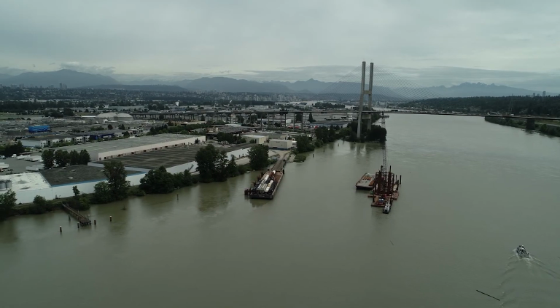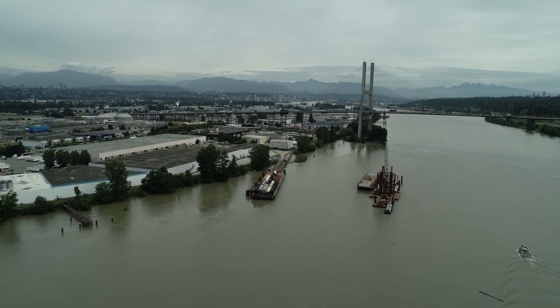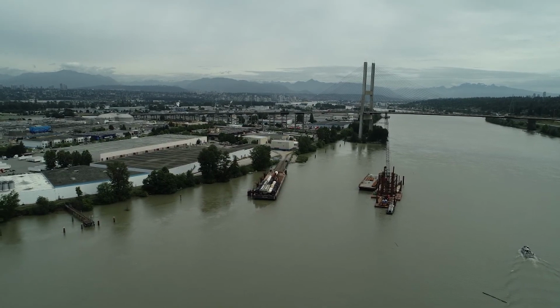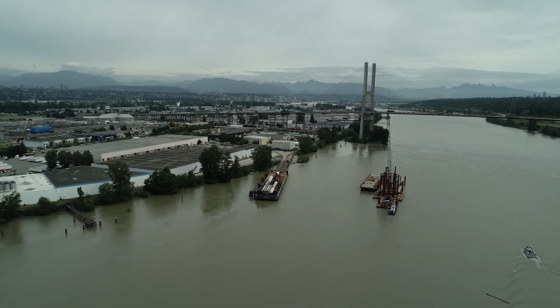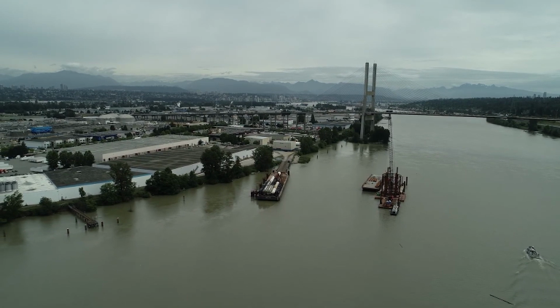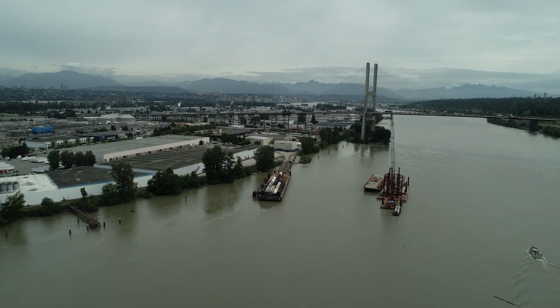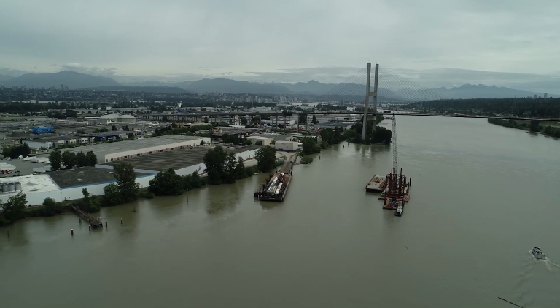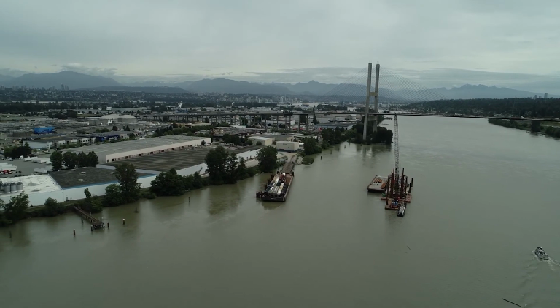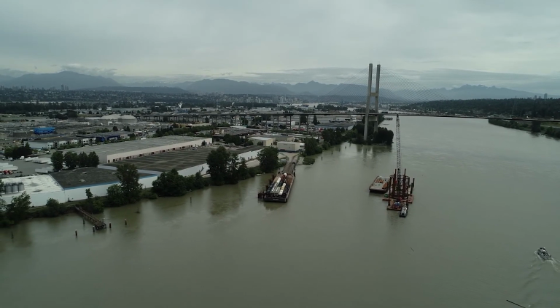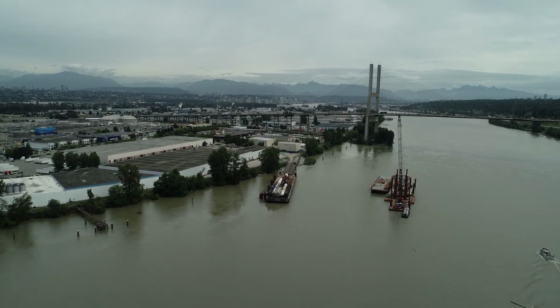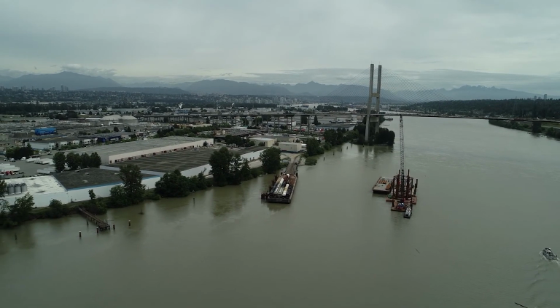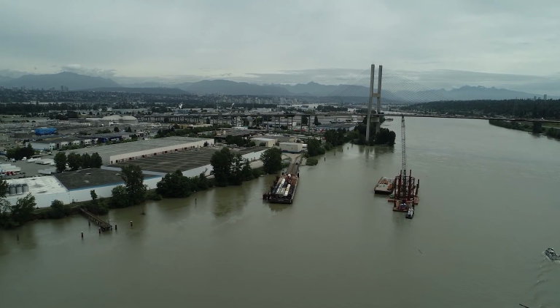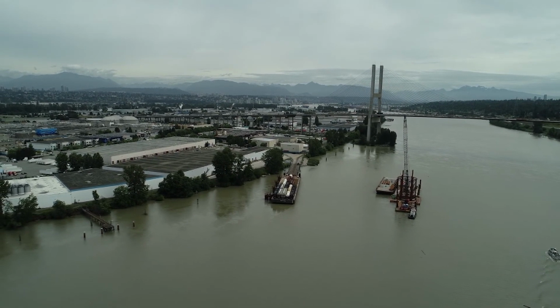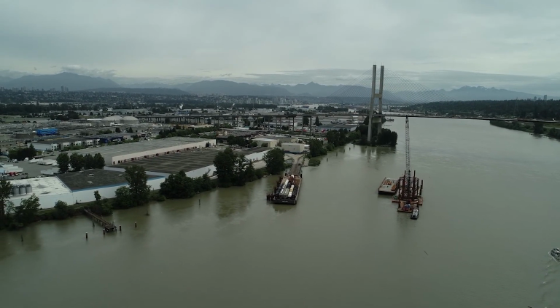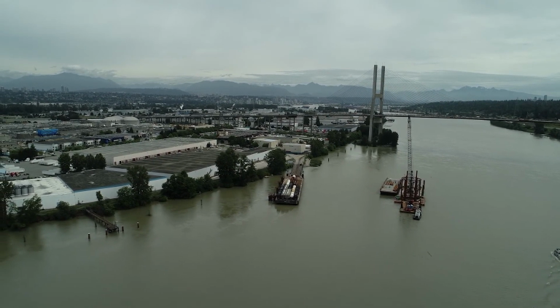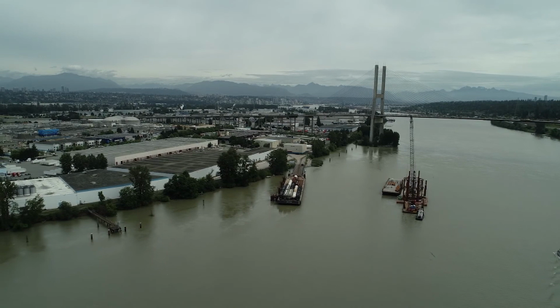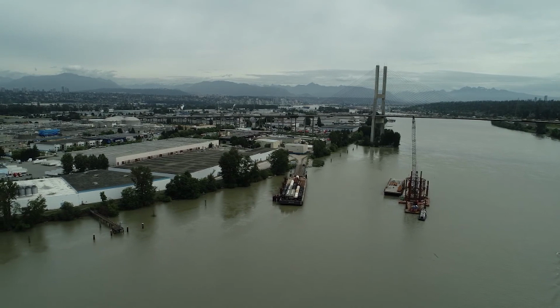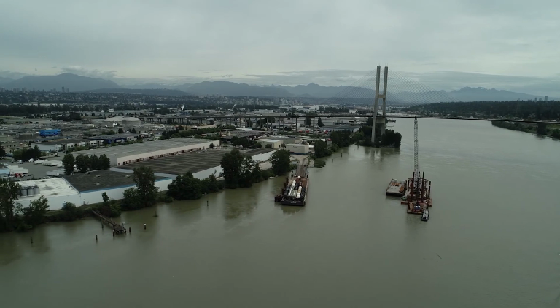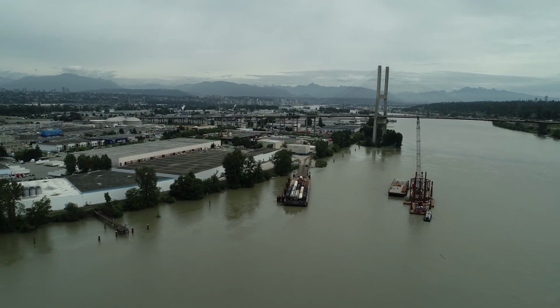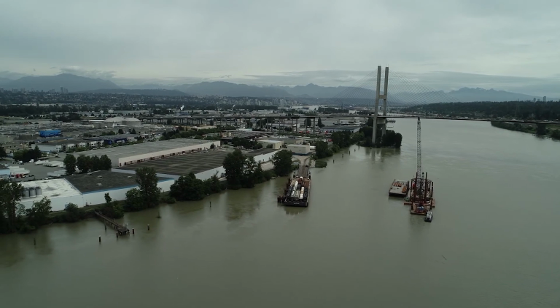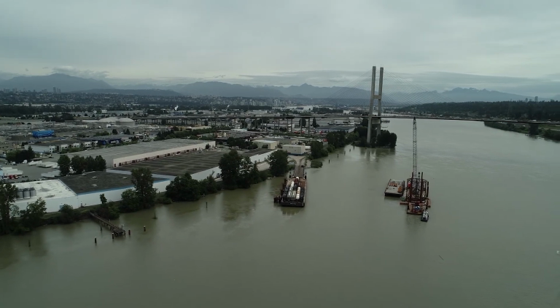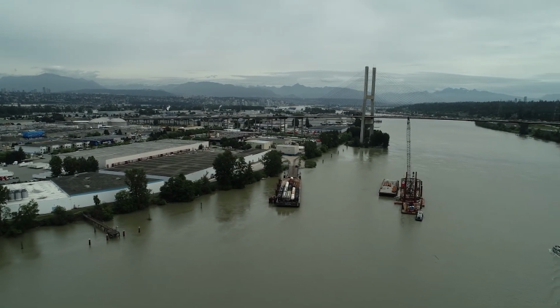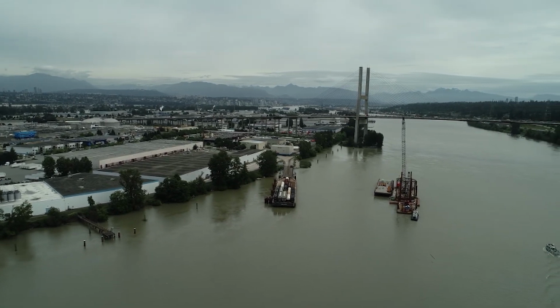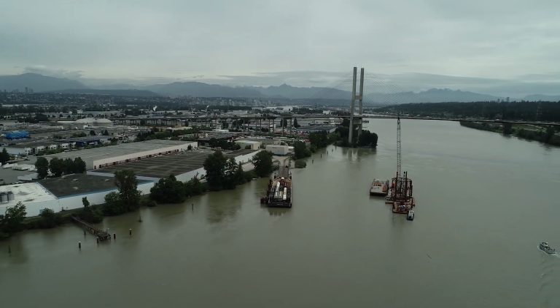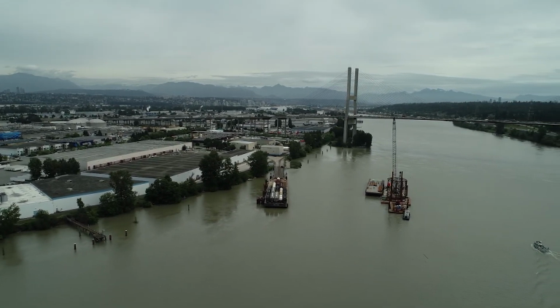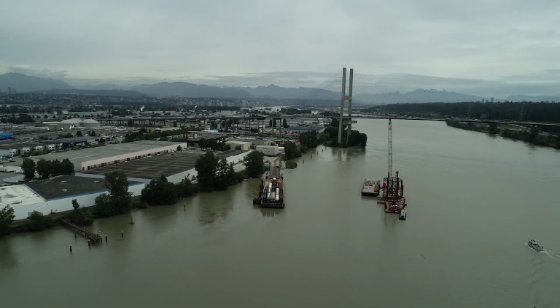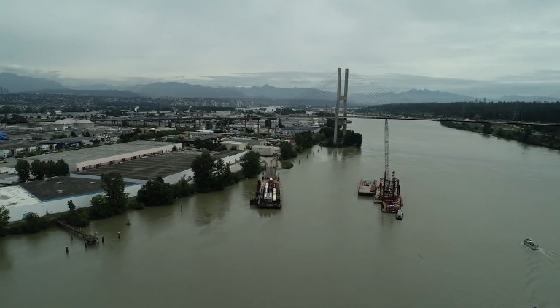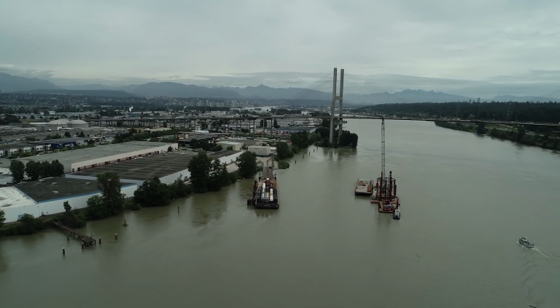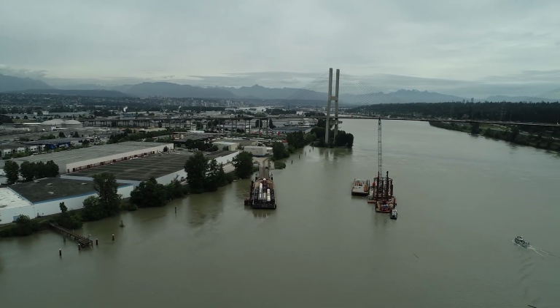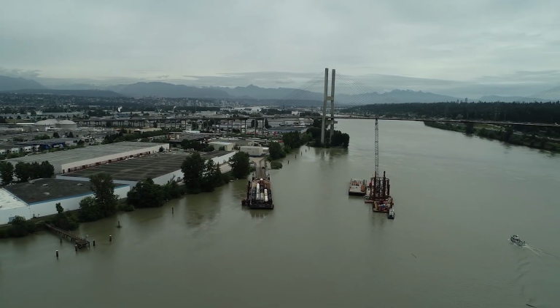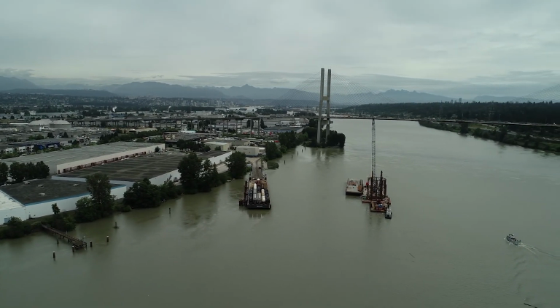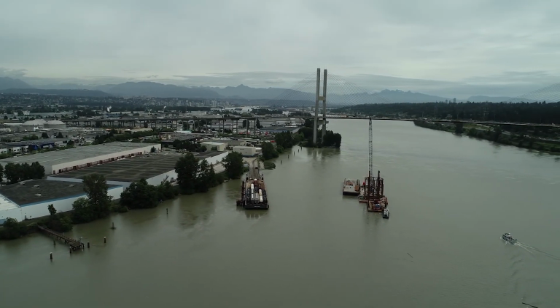That's the lowdown on why sewer overflows happen and what Metro Vancouver and member municipalities are doing to prevent them.